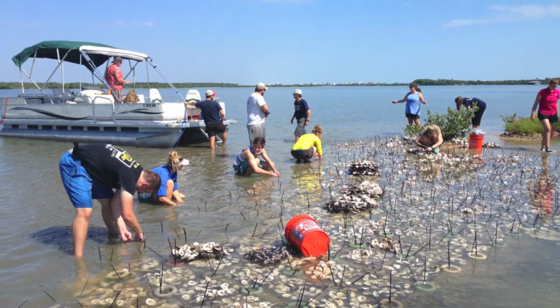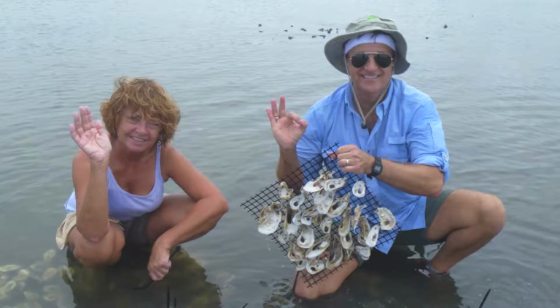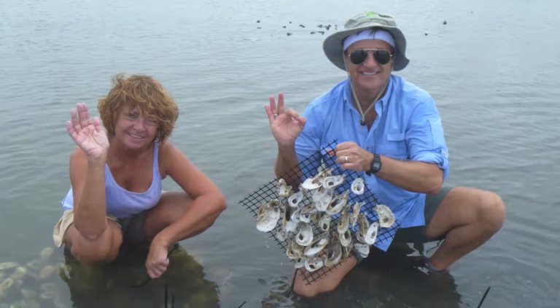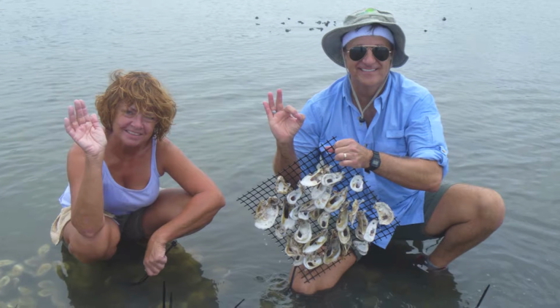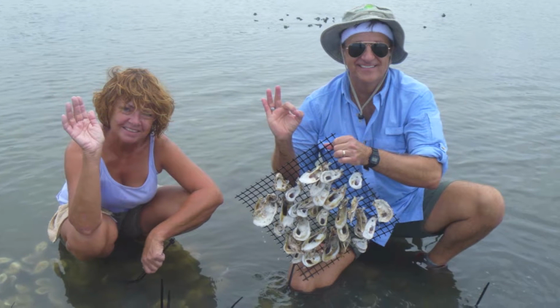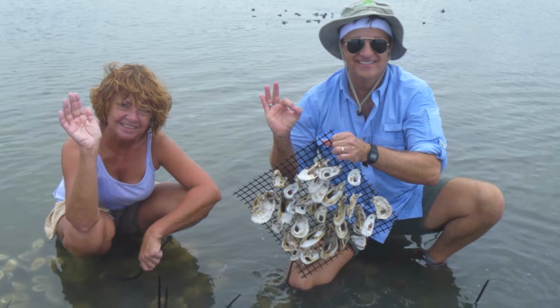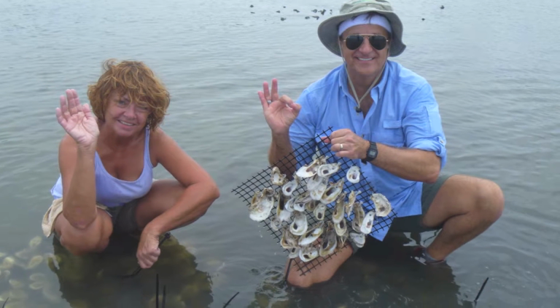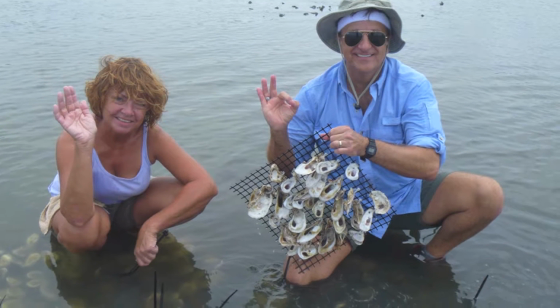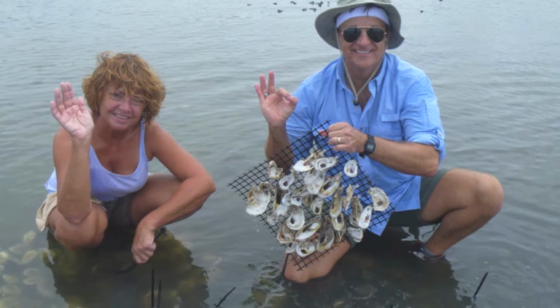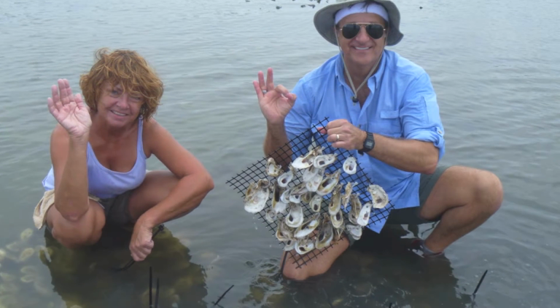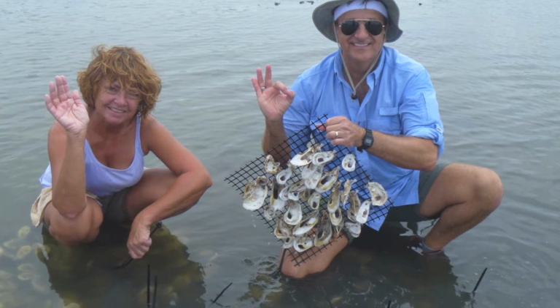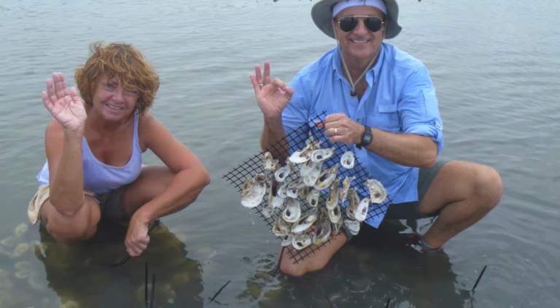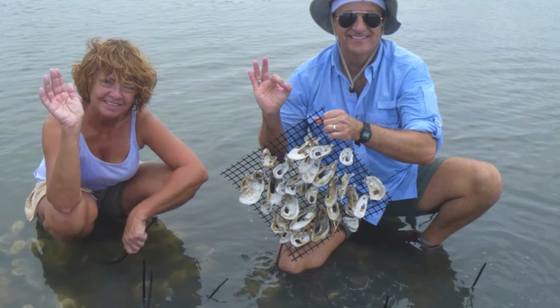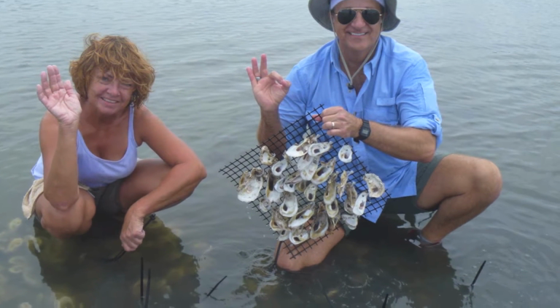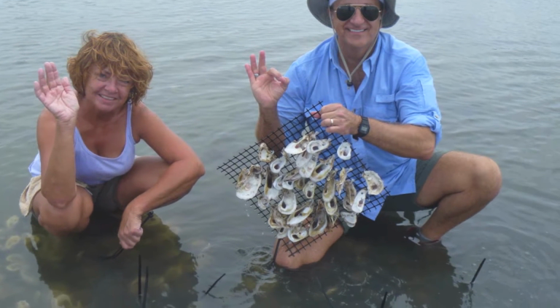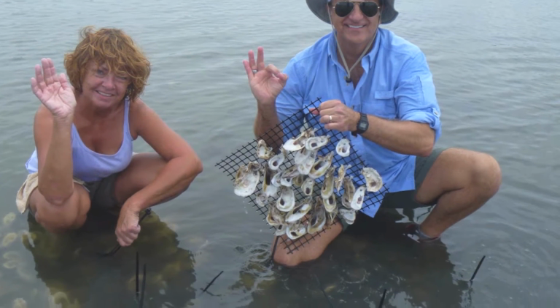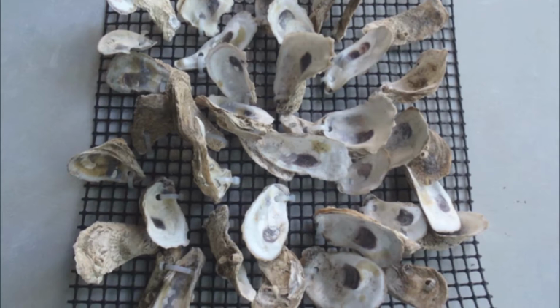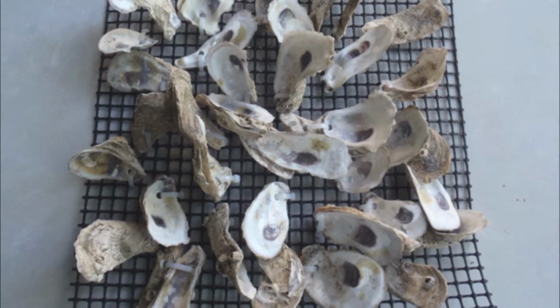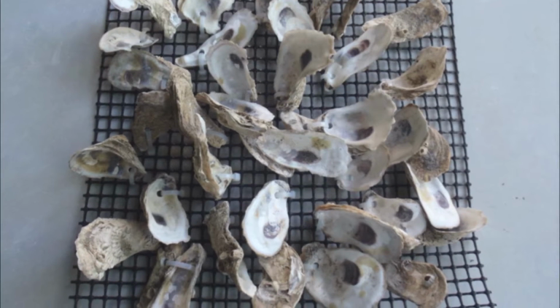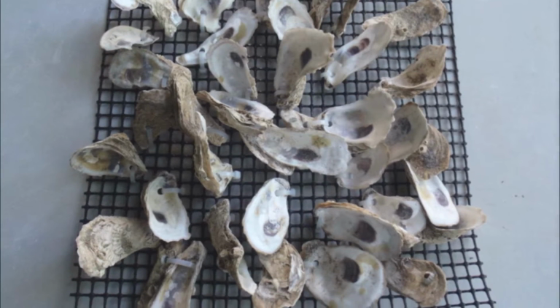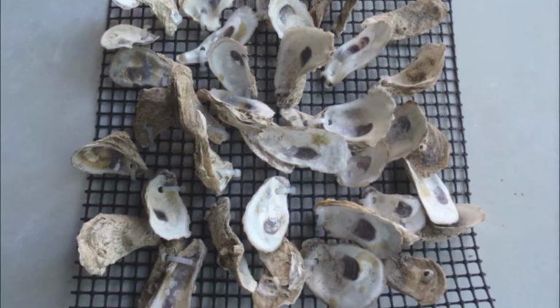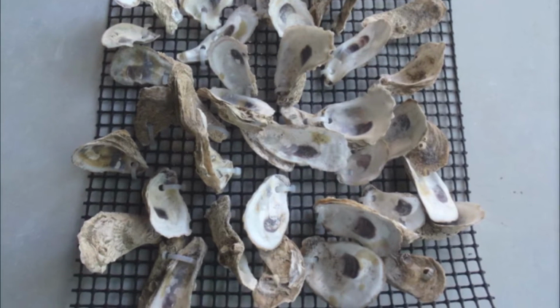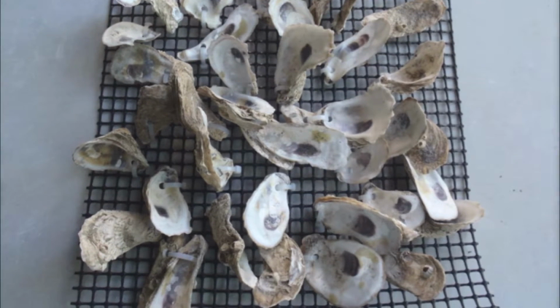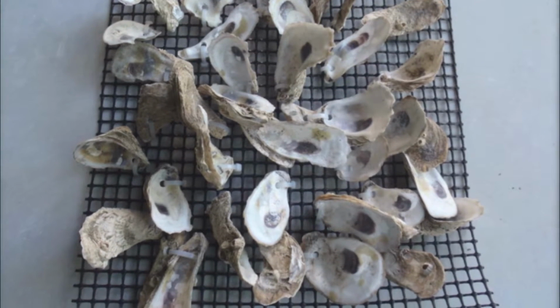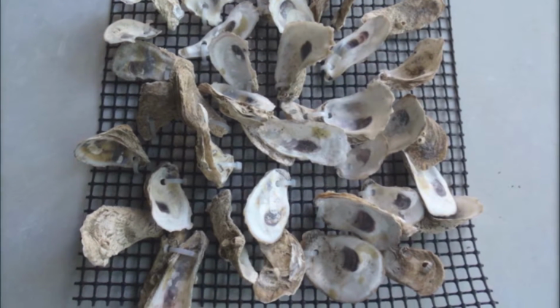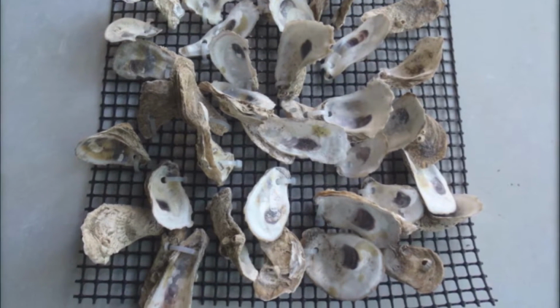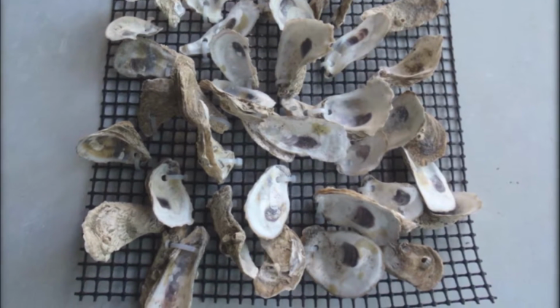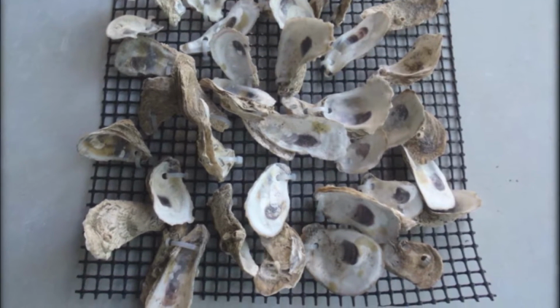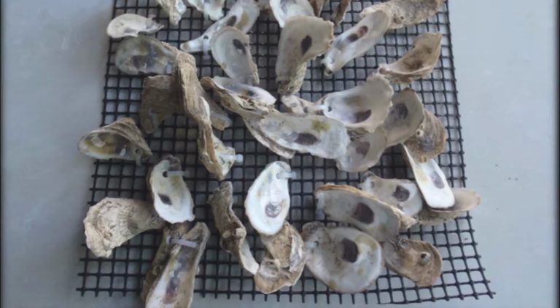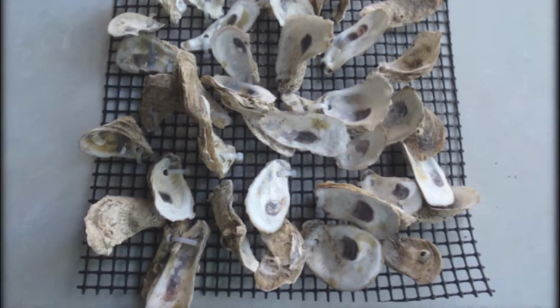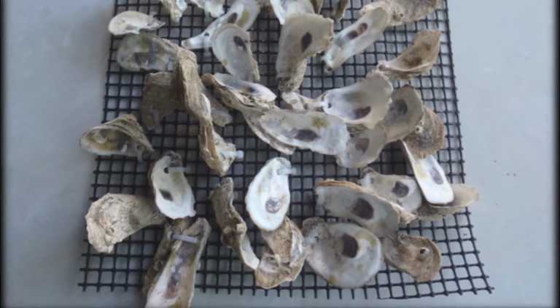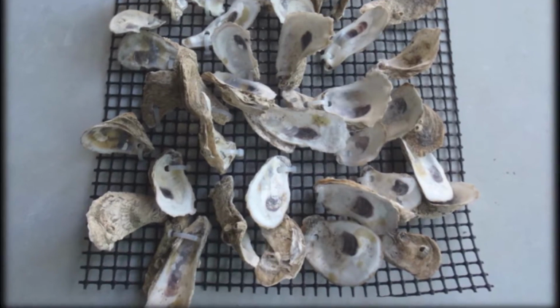To make an oyster mat we'll need three things: recycled oyster shells, zip ties, and aquaculture mesh.